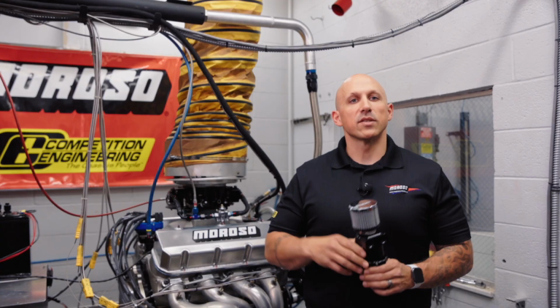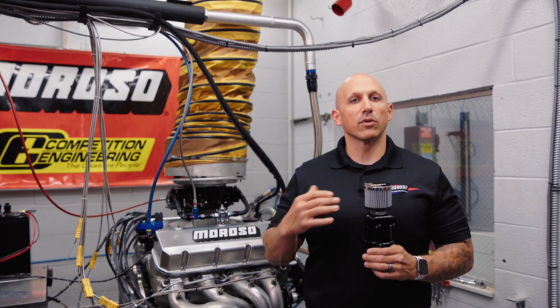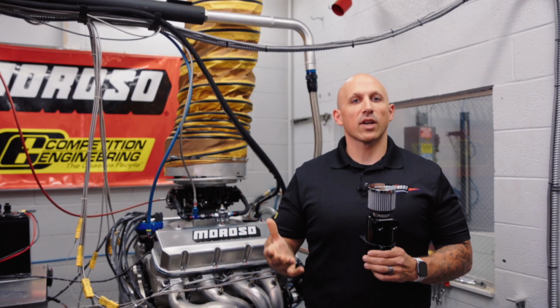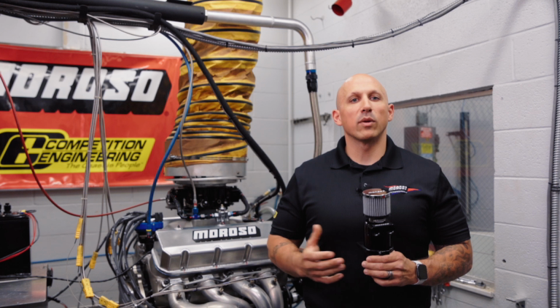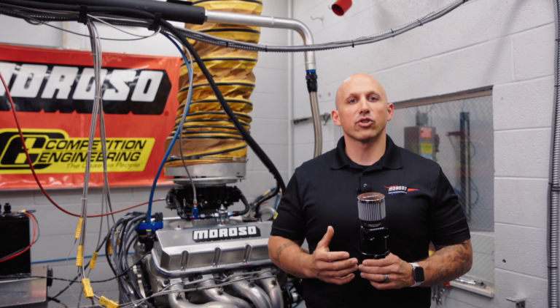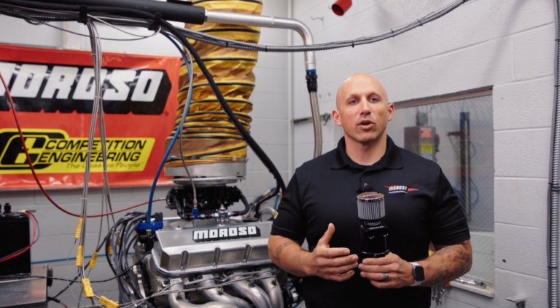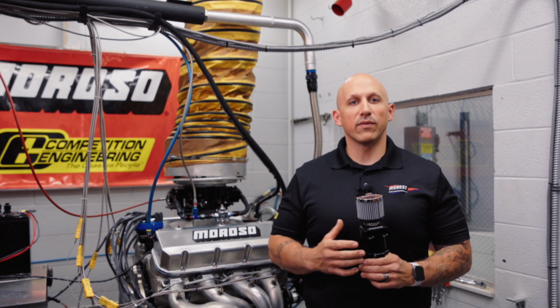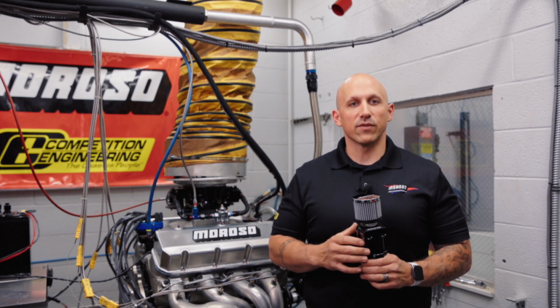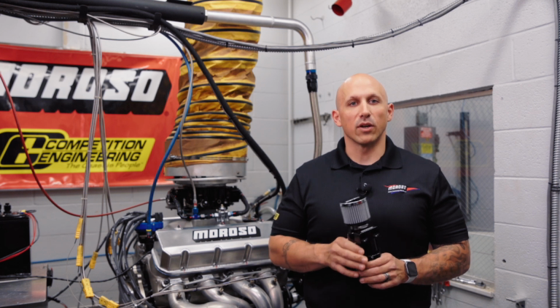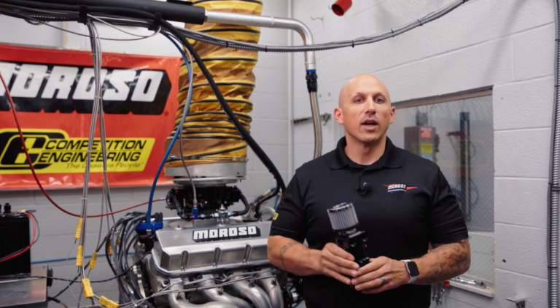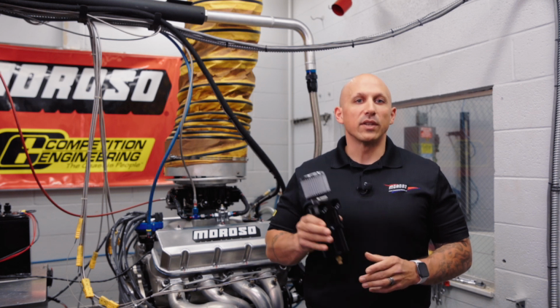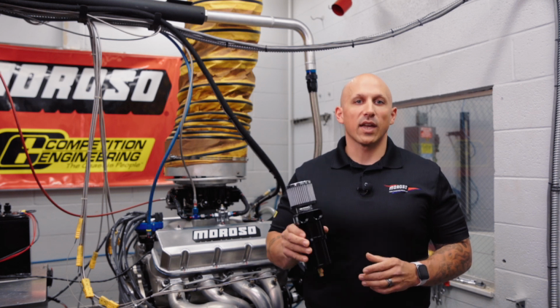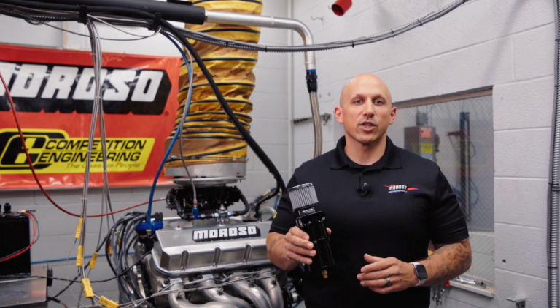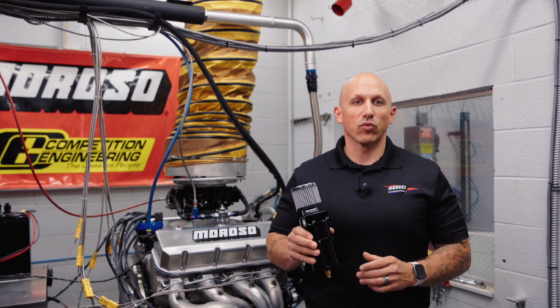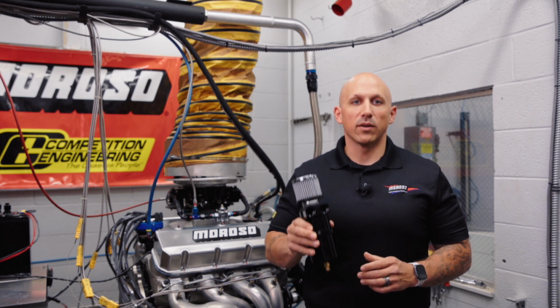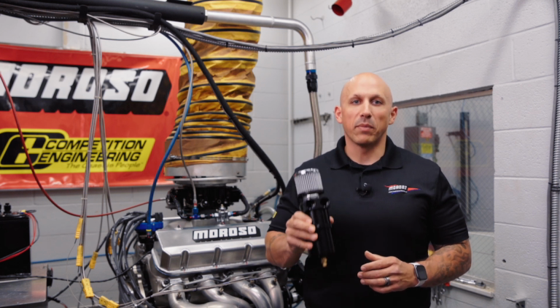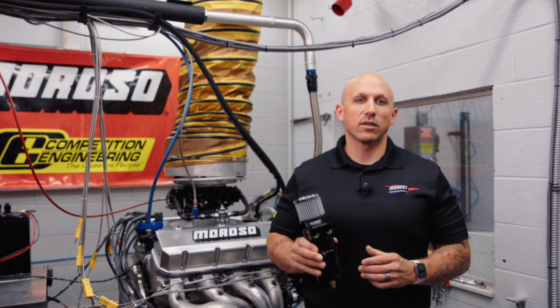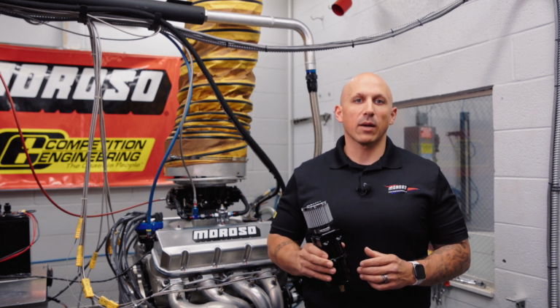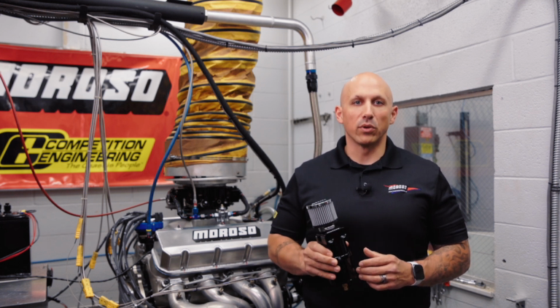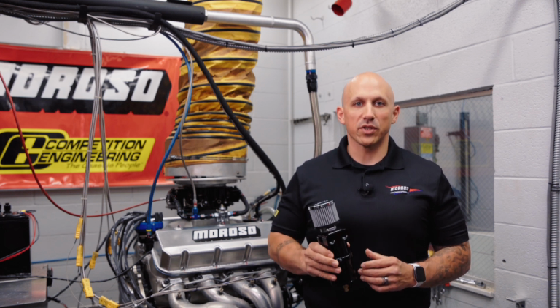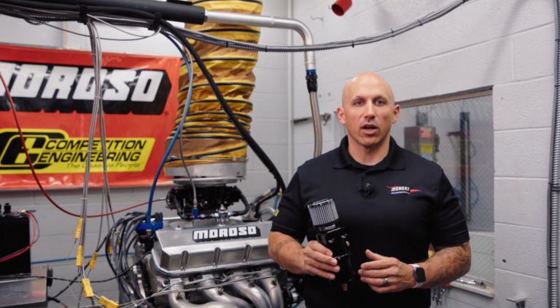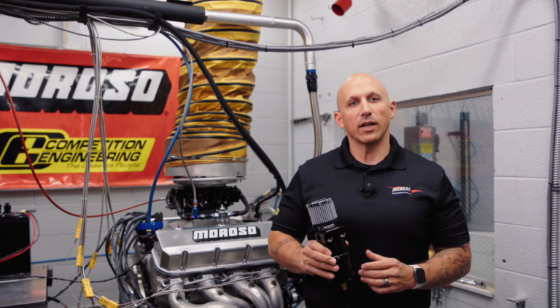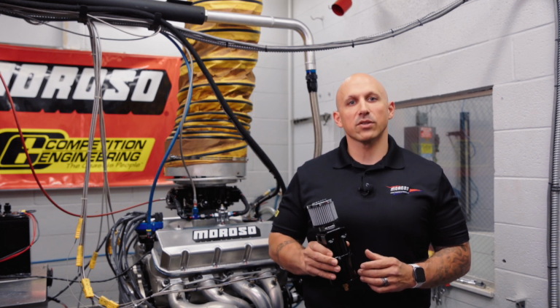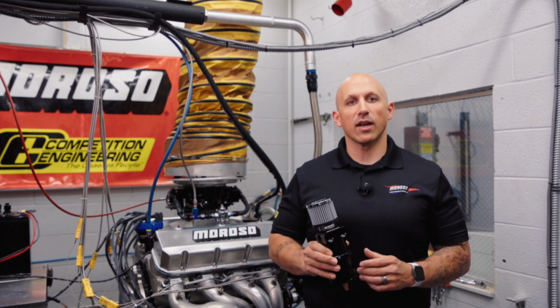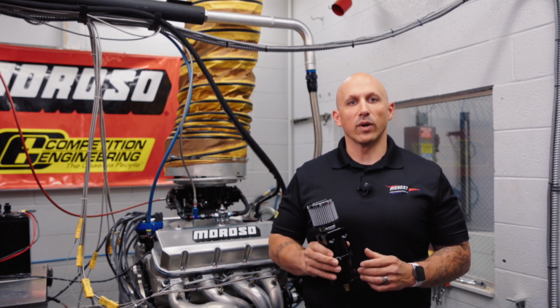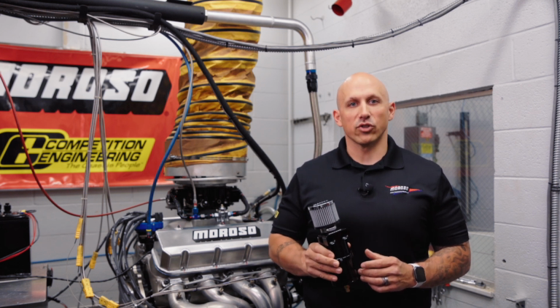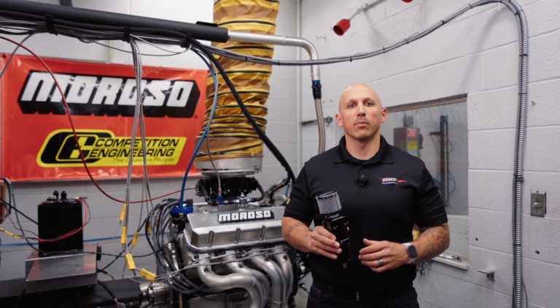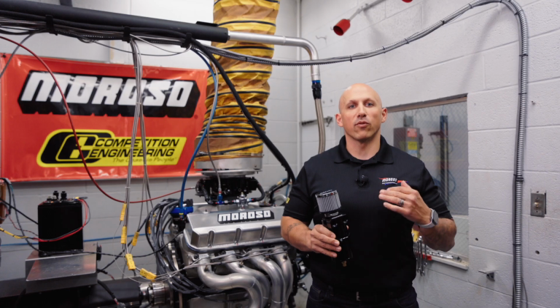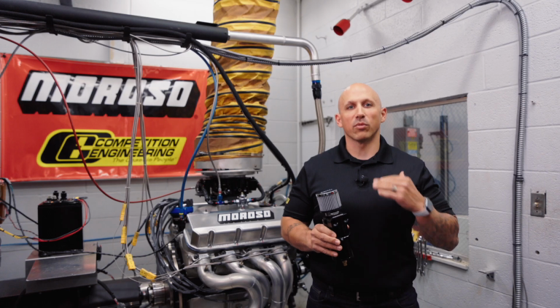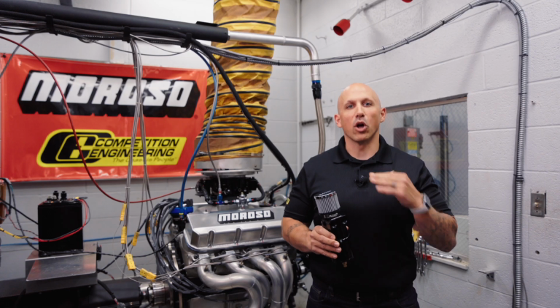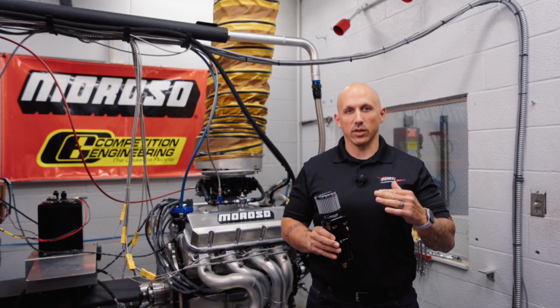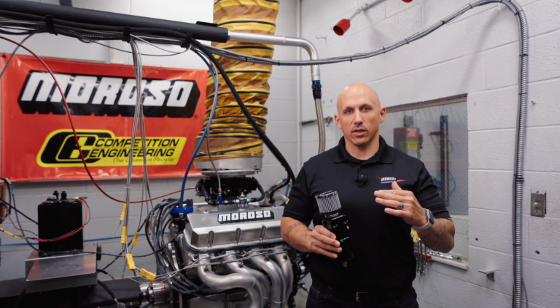Similar to how we mentioned in our previous video, these tanks will run back-to-back pulls on our in-house dyno engine and perform flawlessly.